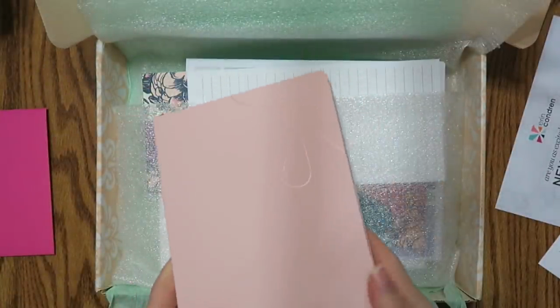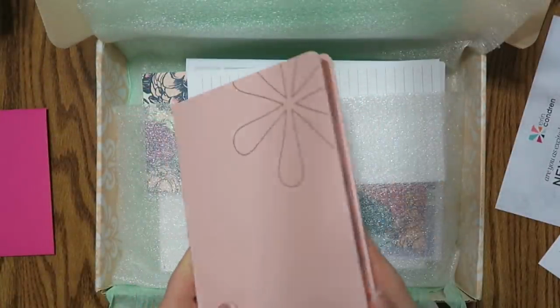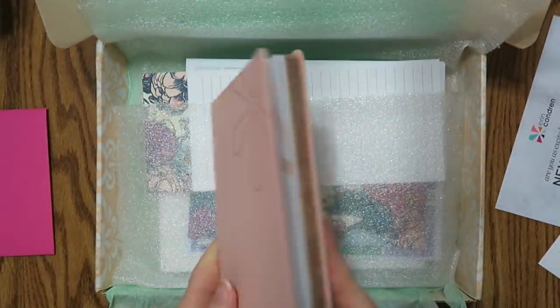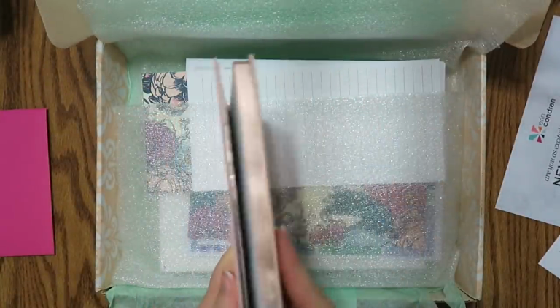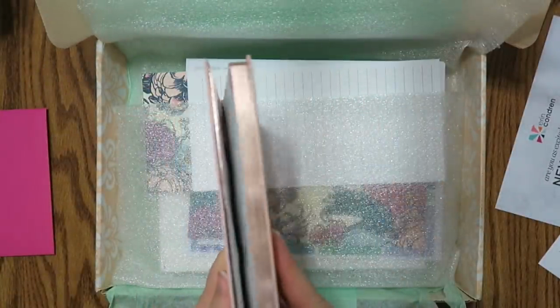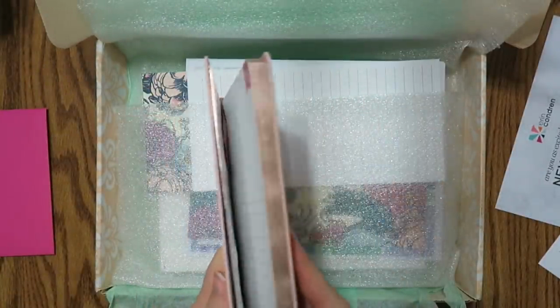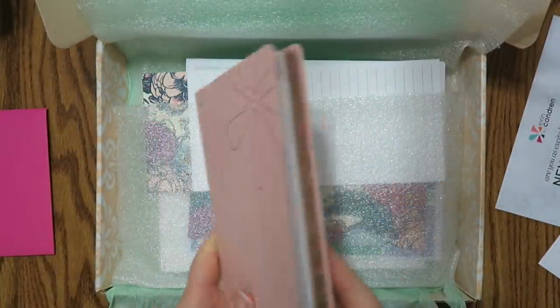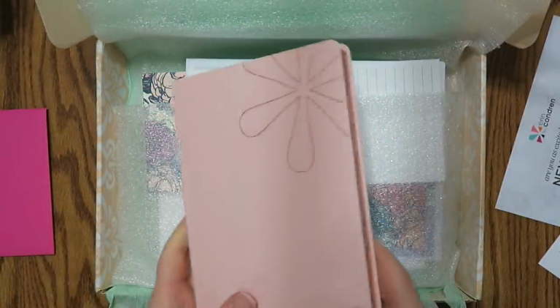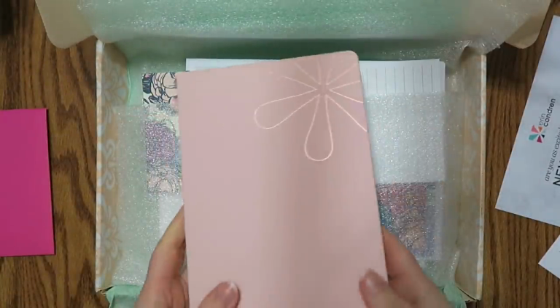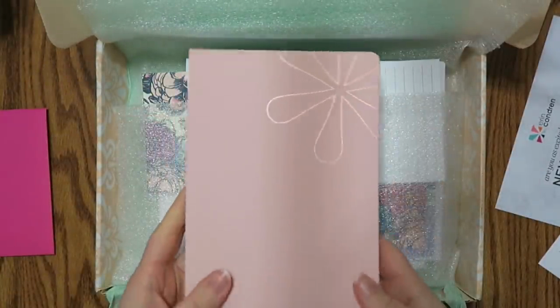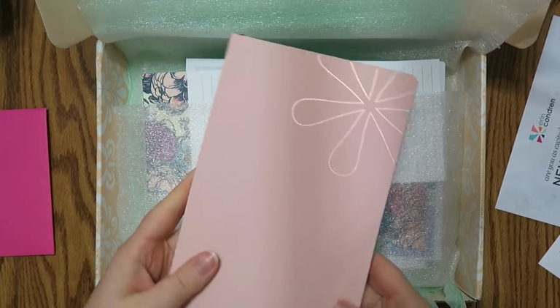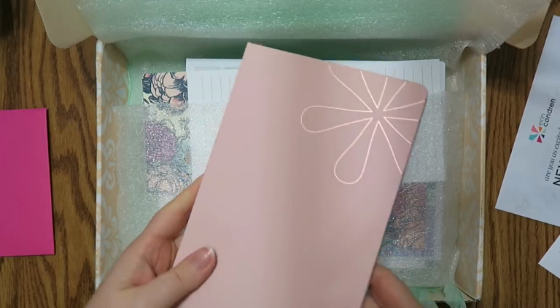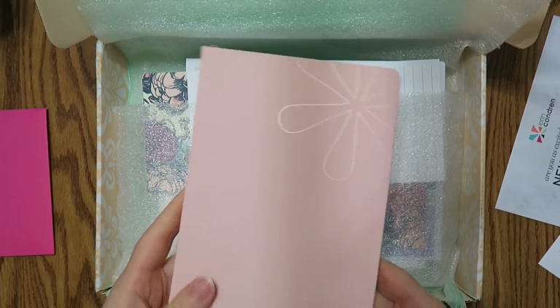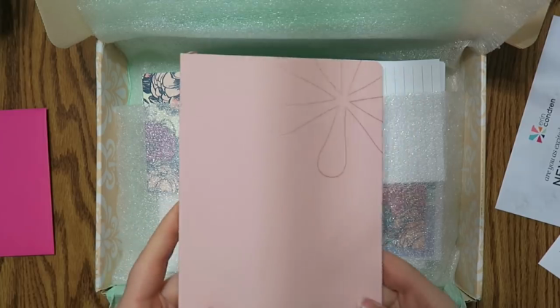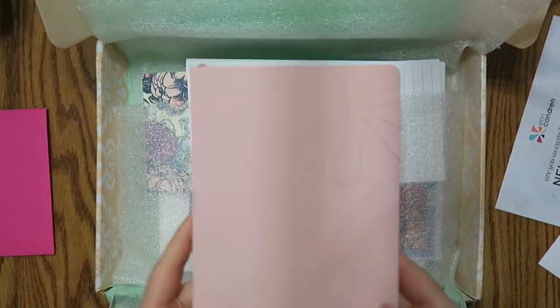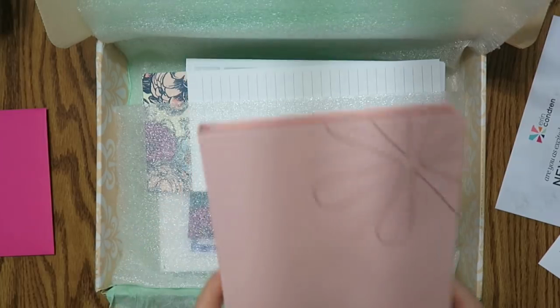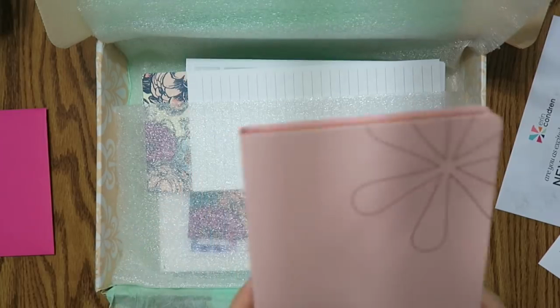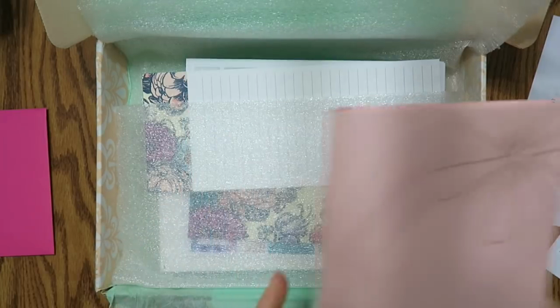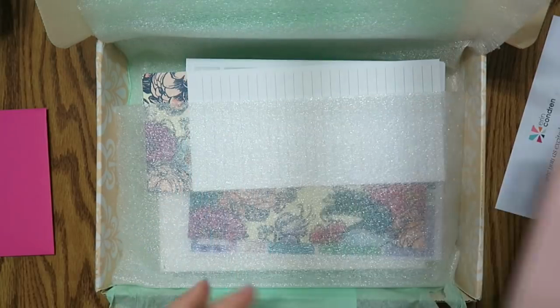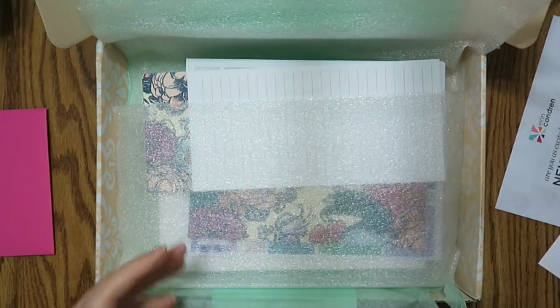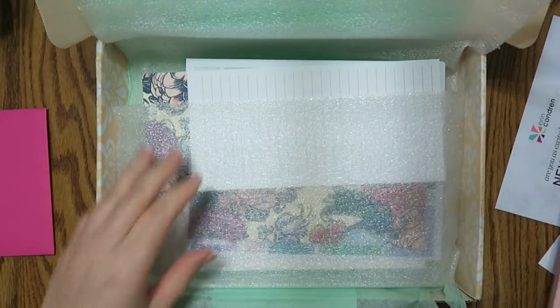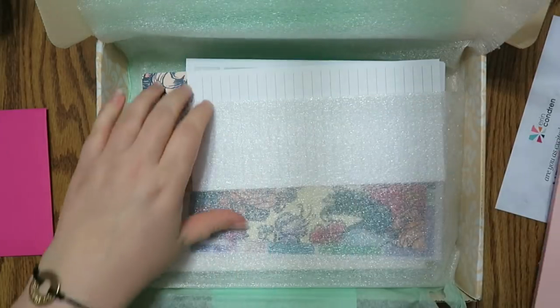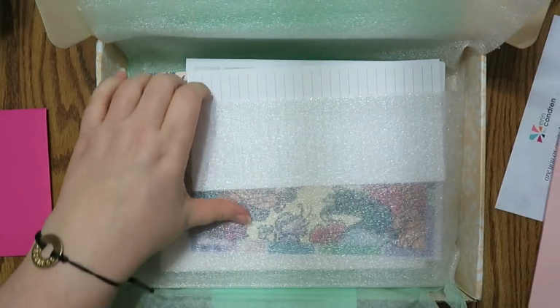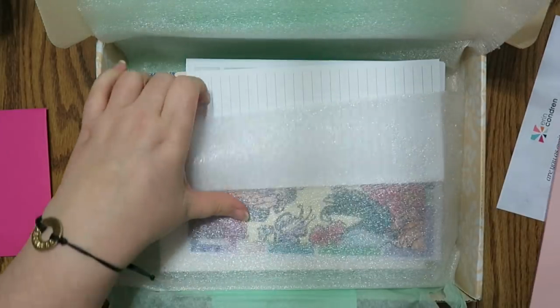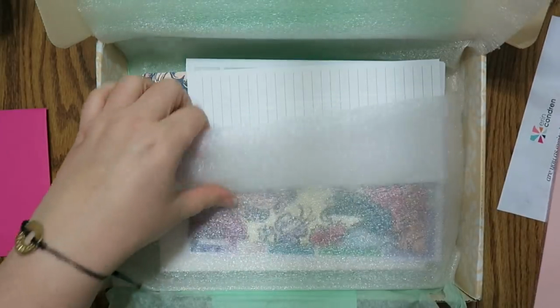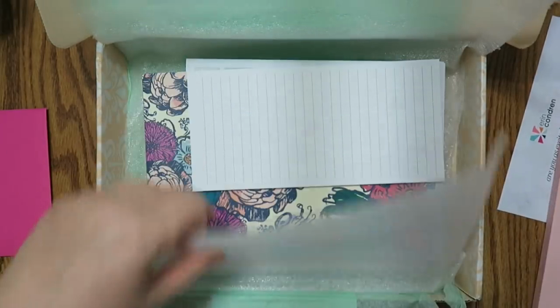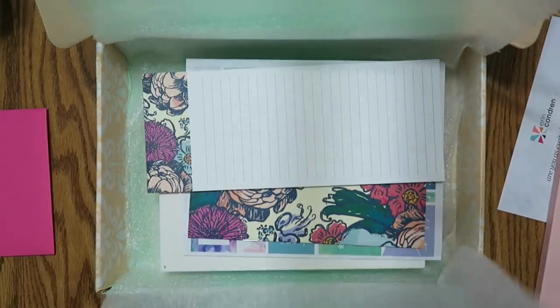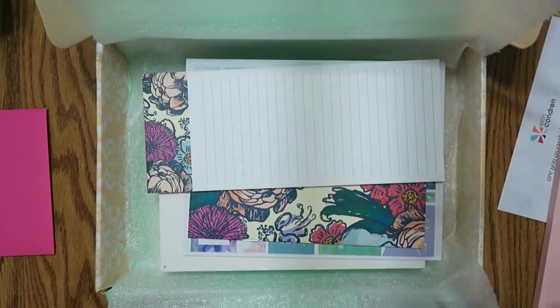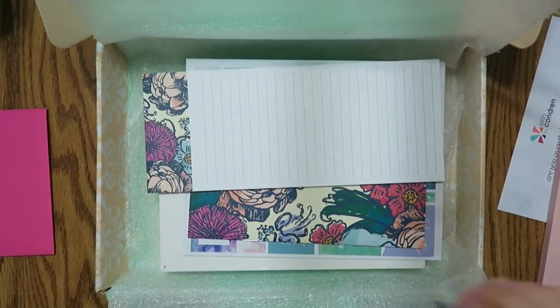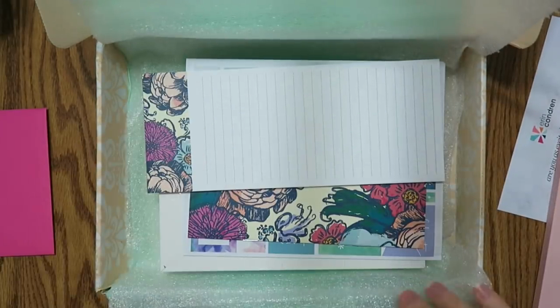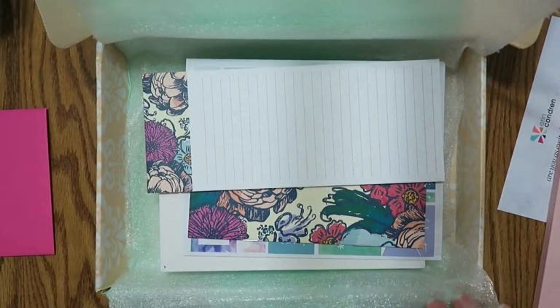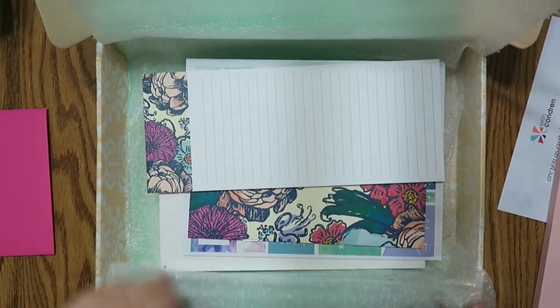Like I said, I'm not a huge fan of the rose gold, but that's okay. It's really cool.